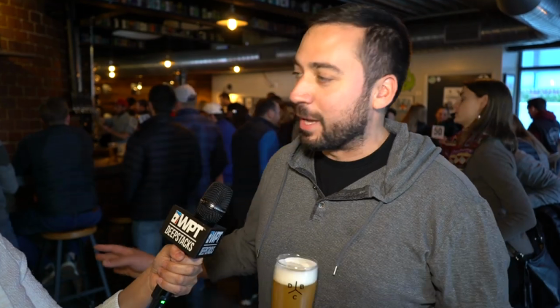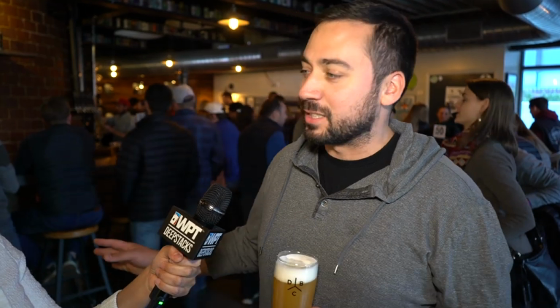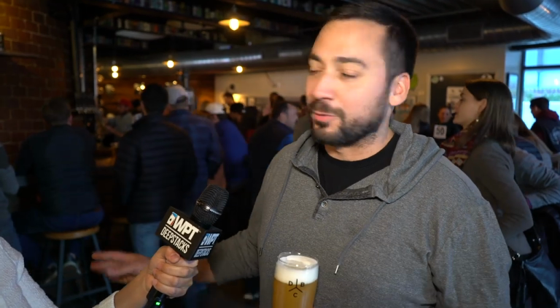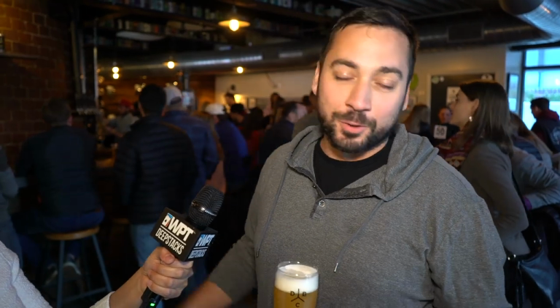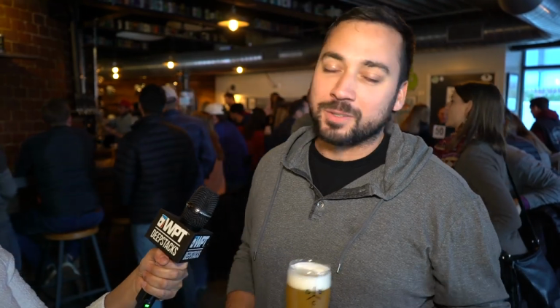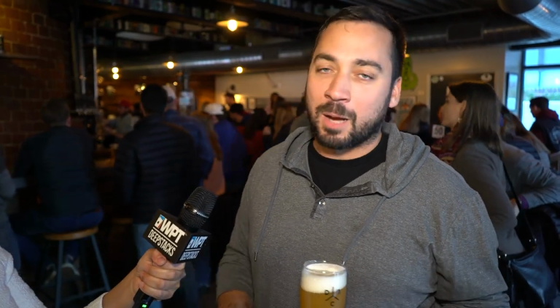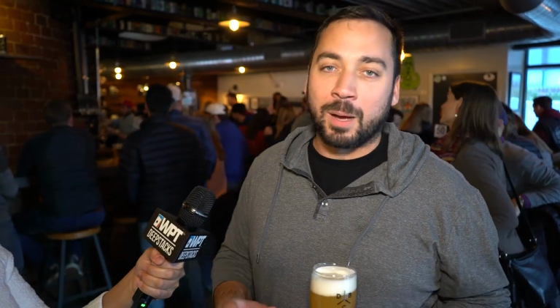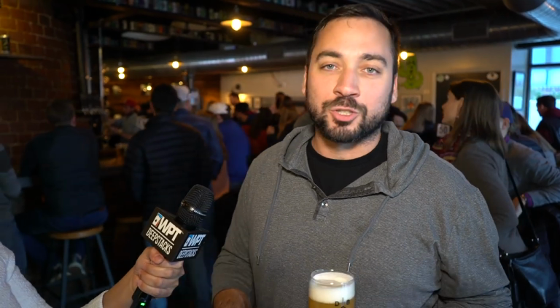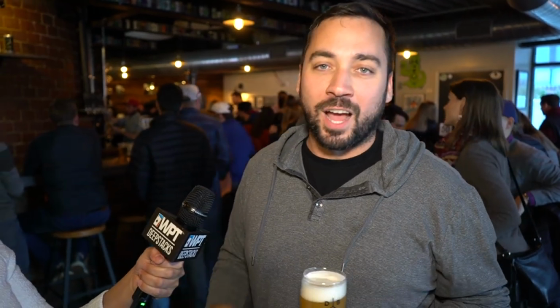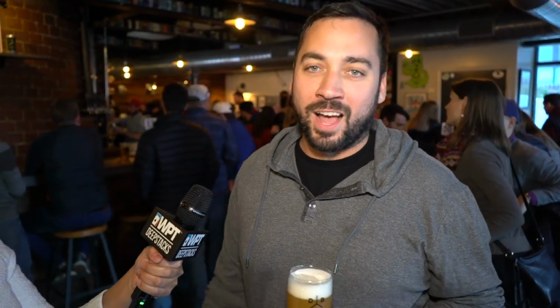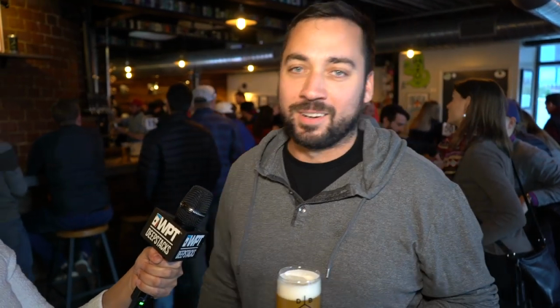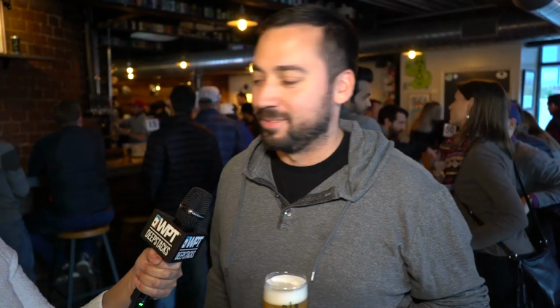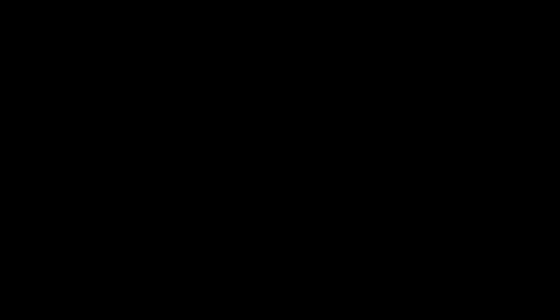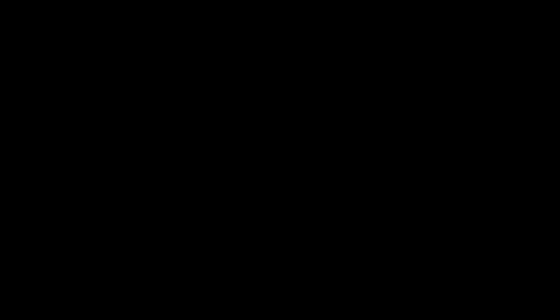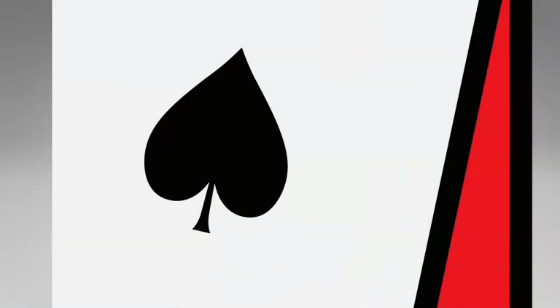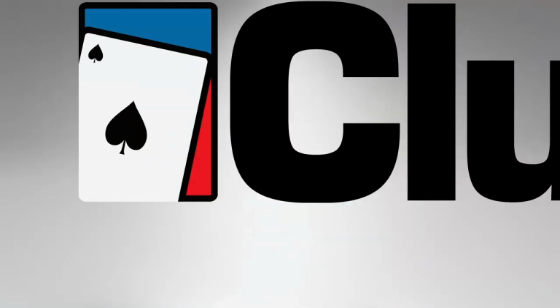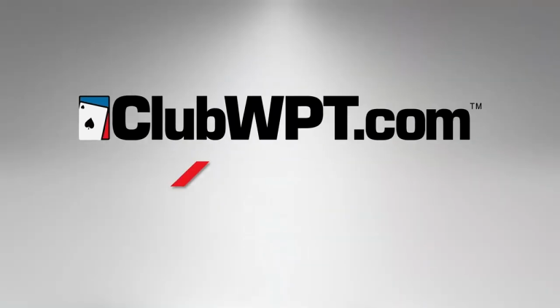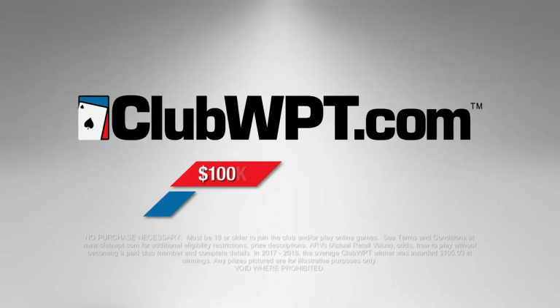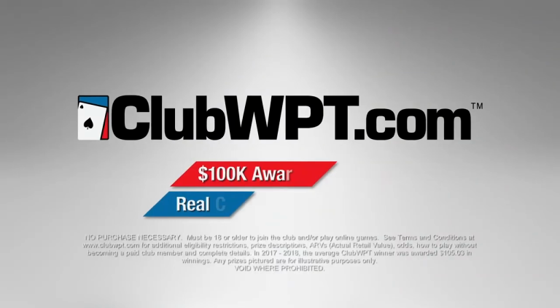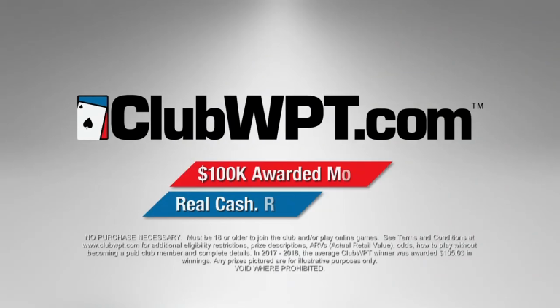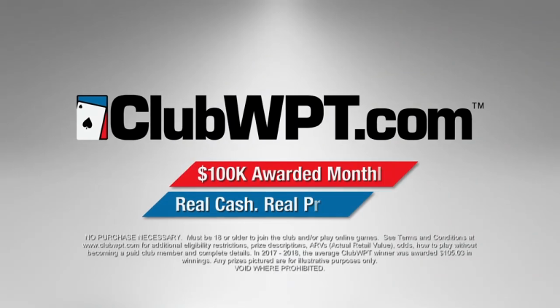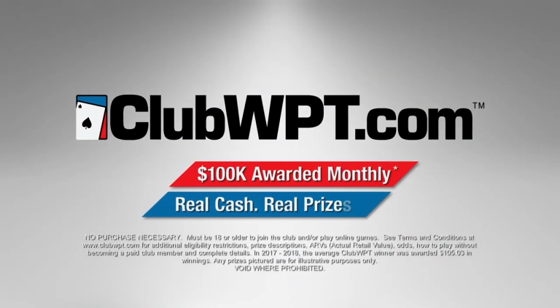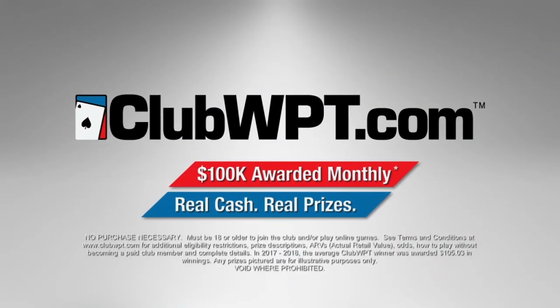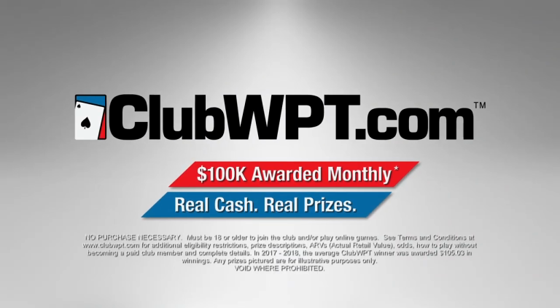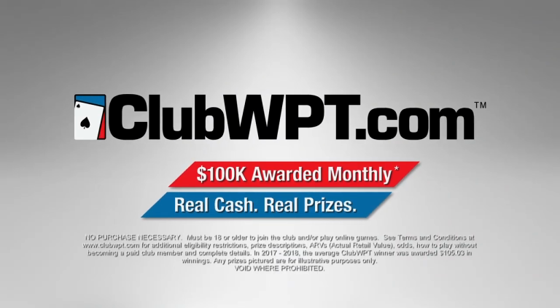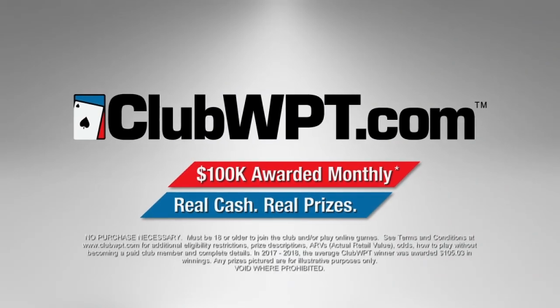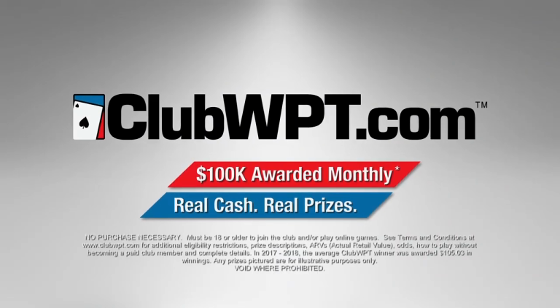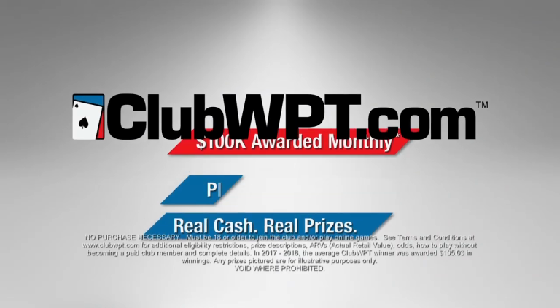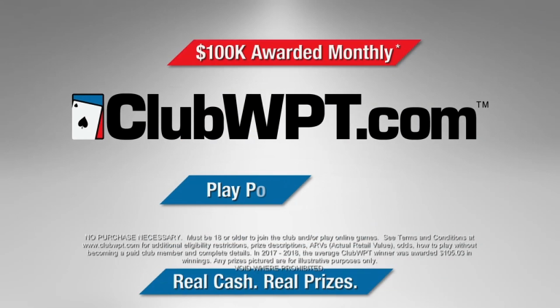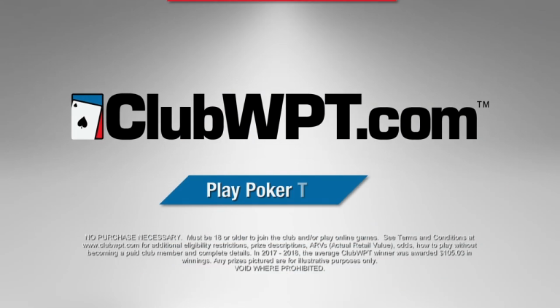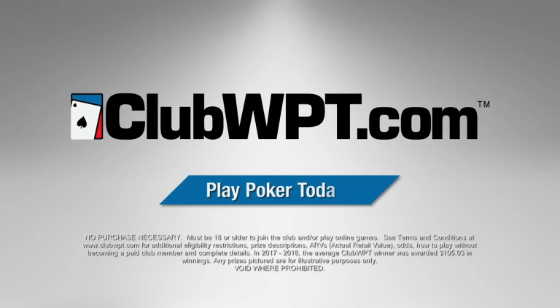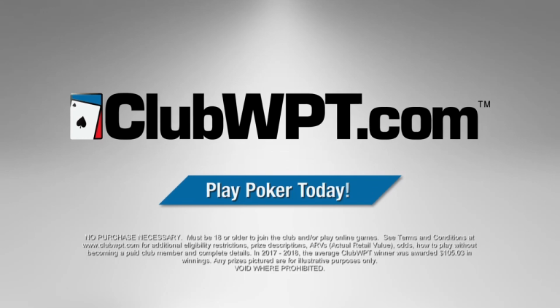Come up here. Look at this amazing place — it's beautiful. They have great beers and amazing food. Come up, try it out. Just sign up at clubwpt.com and get in the game.